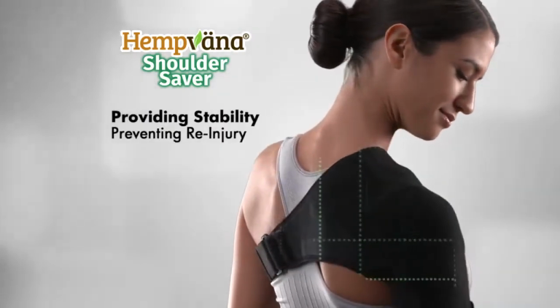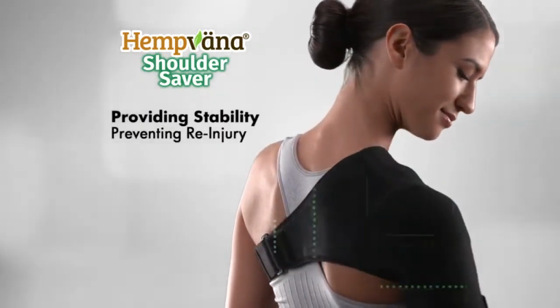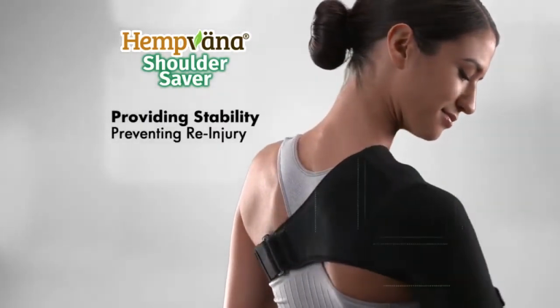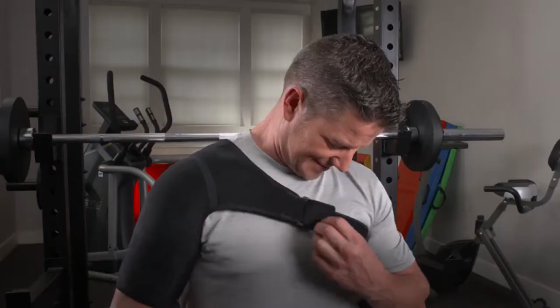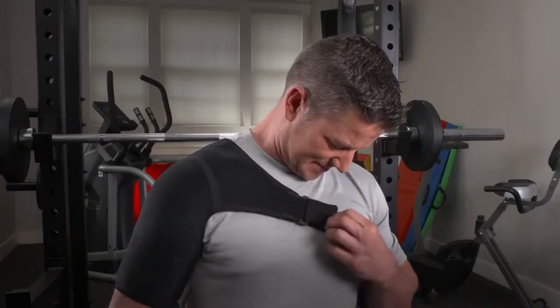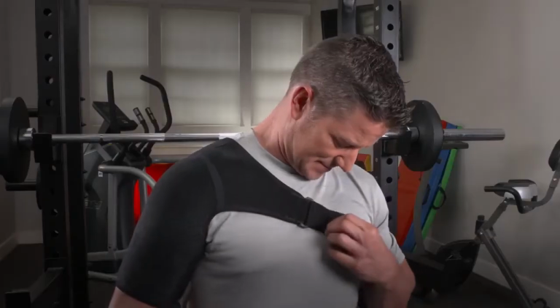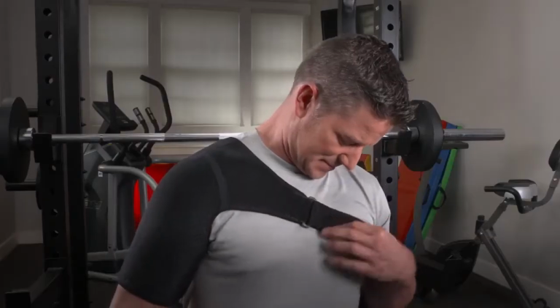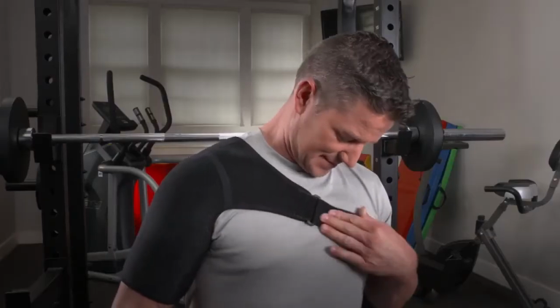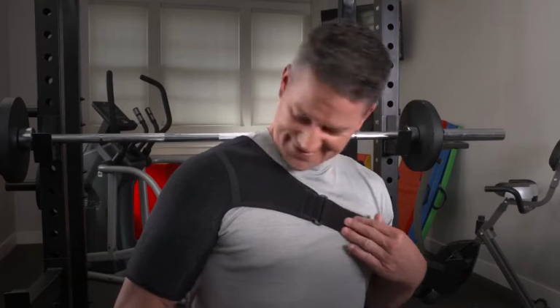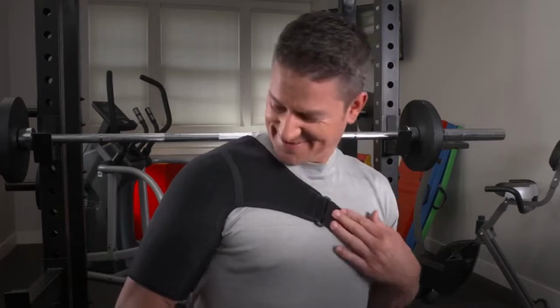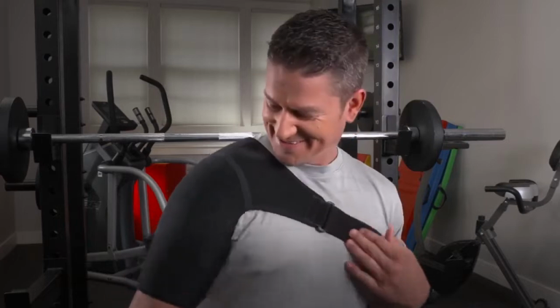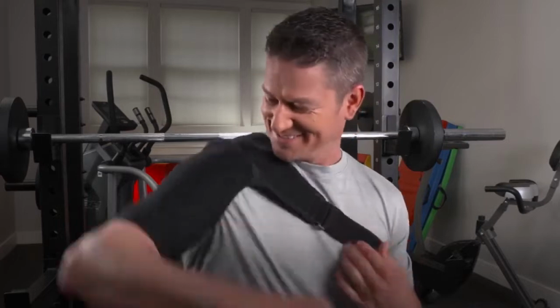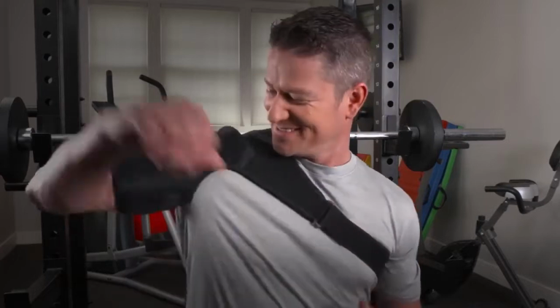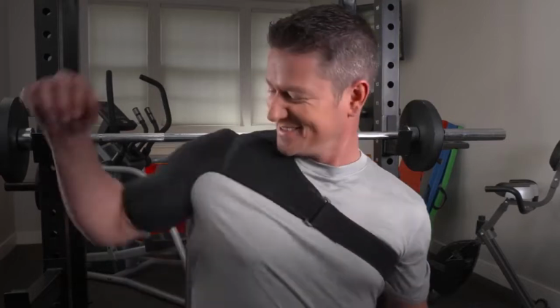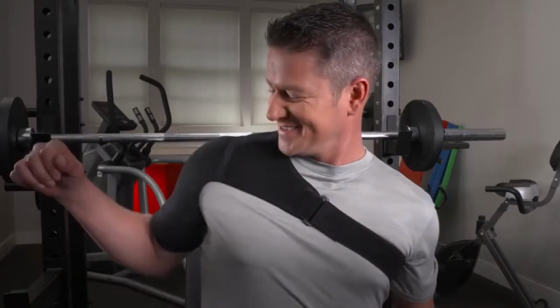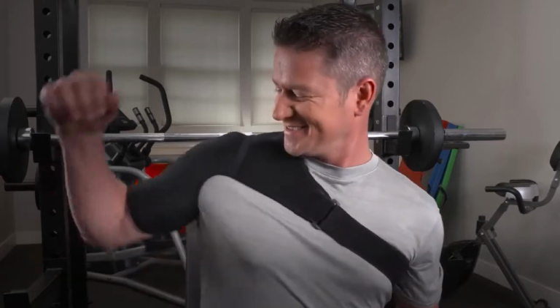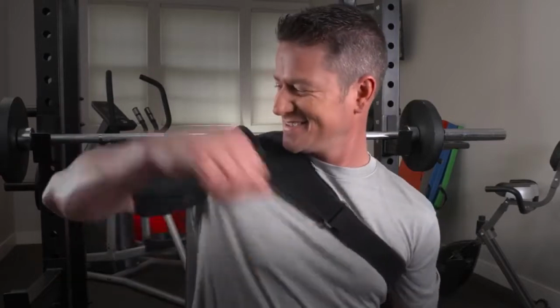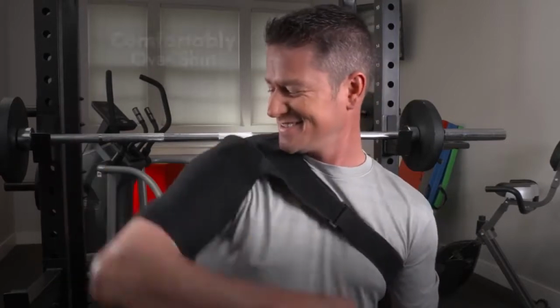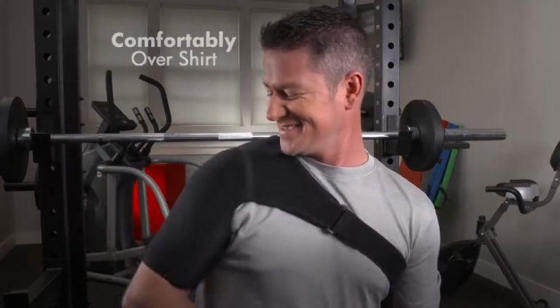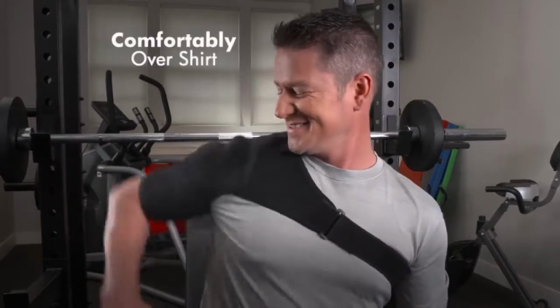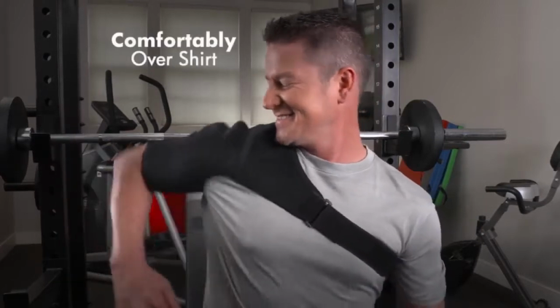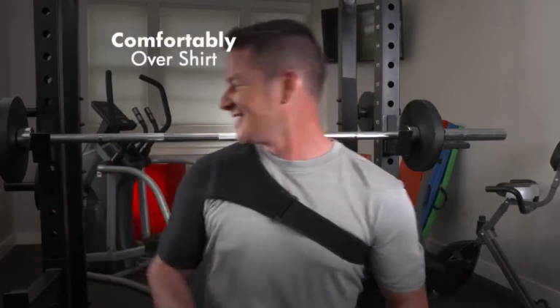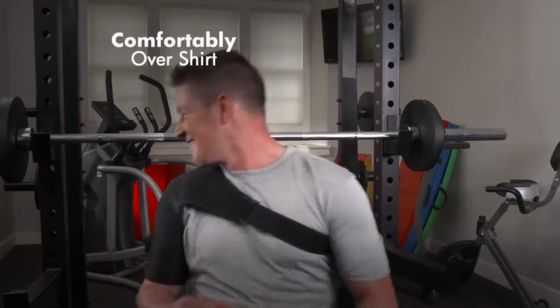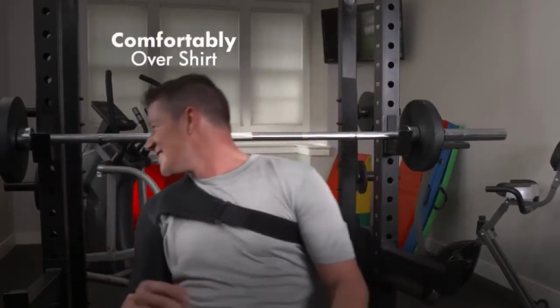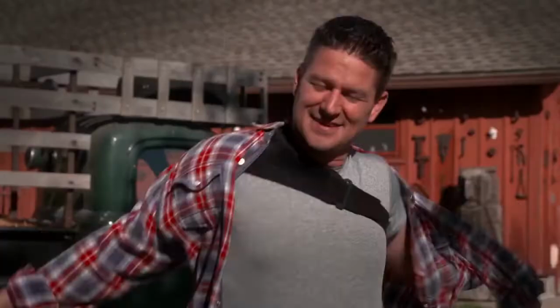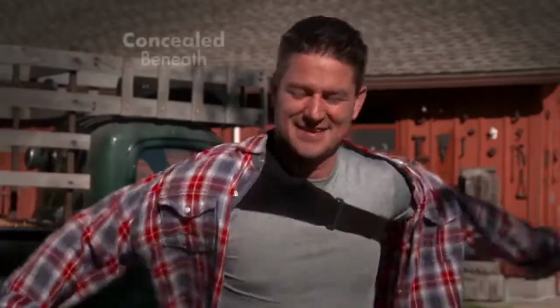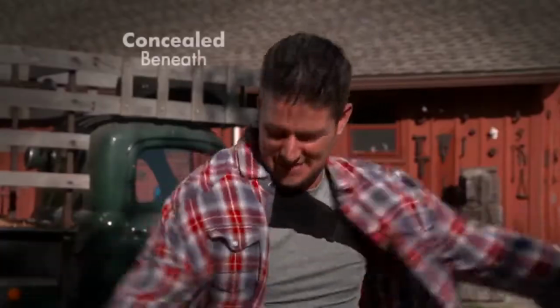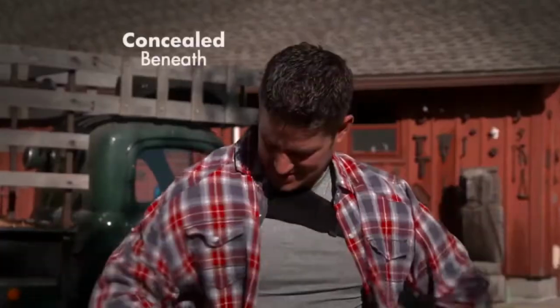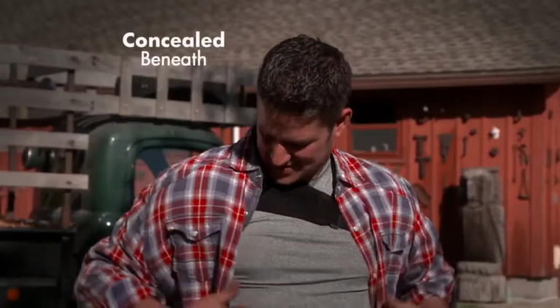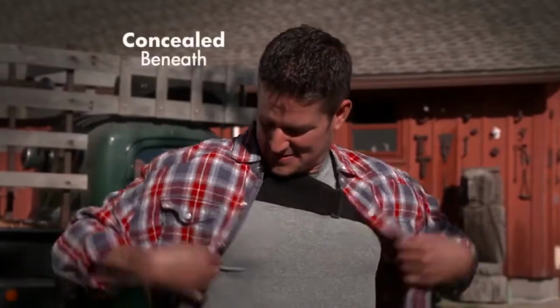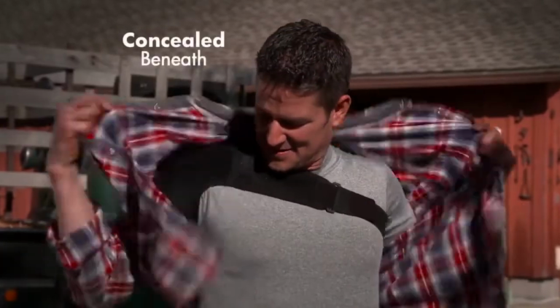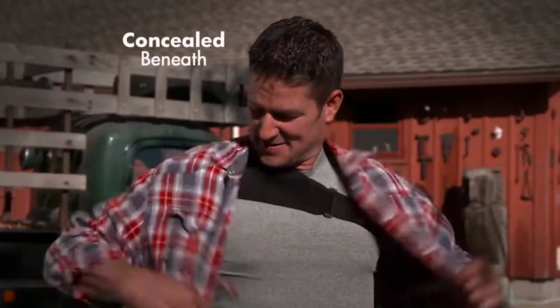Plus, it's so thin and slim, it can be worn comfortably over a shirt or even concealed beneath one.